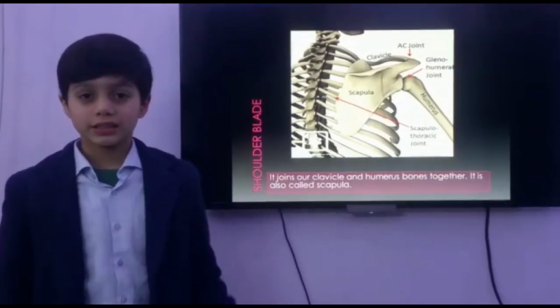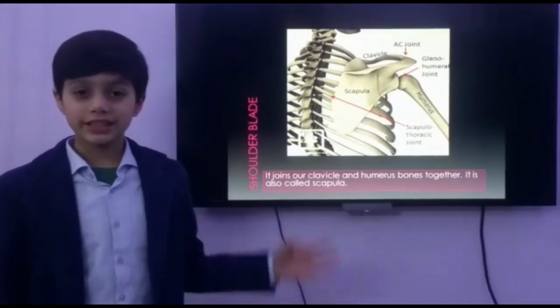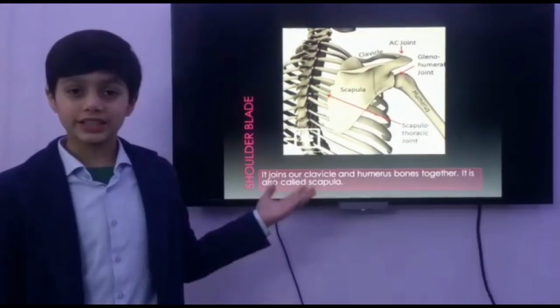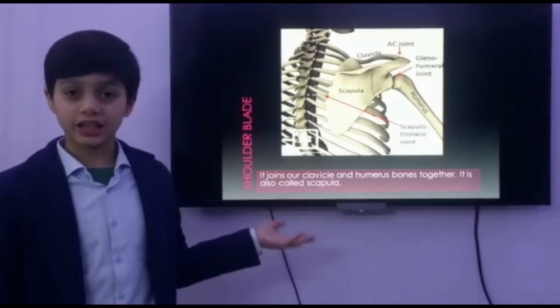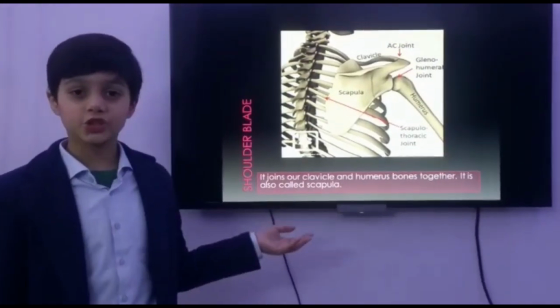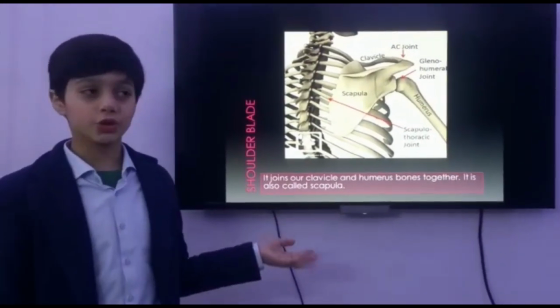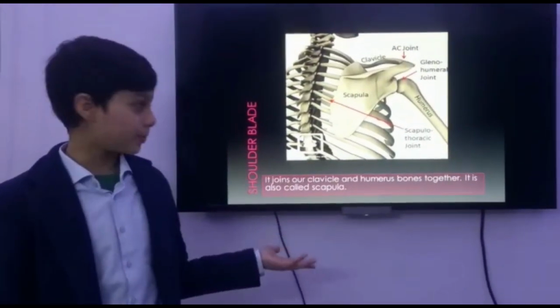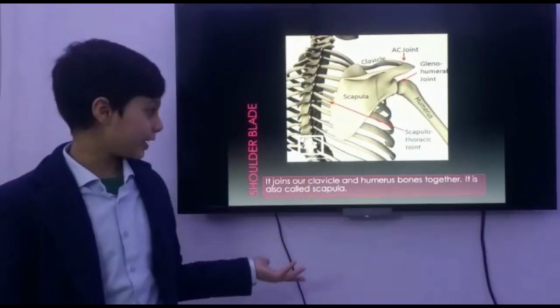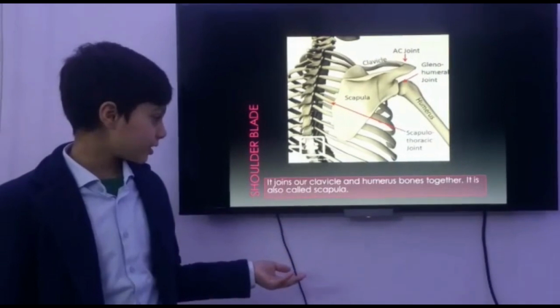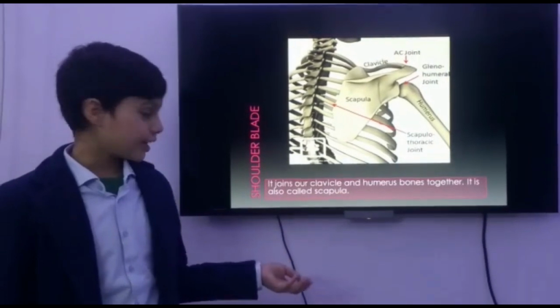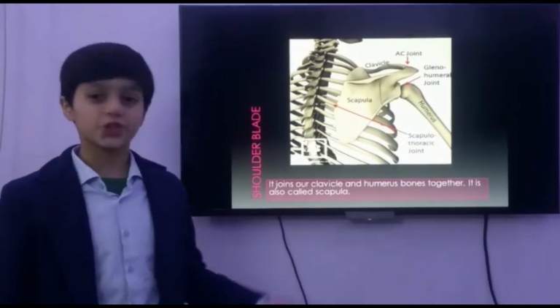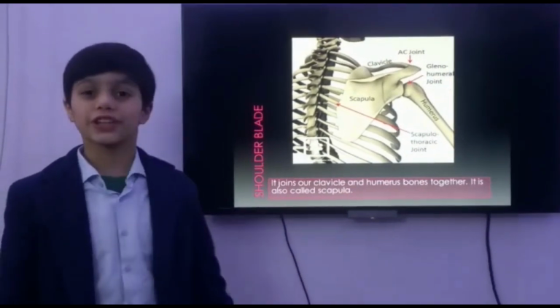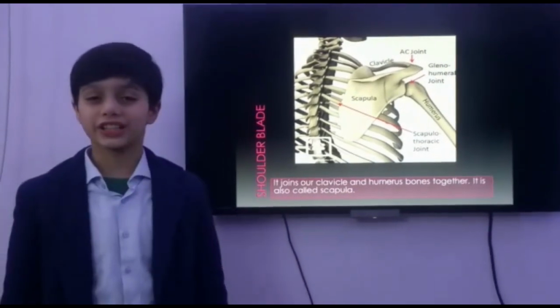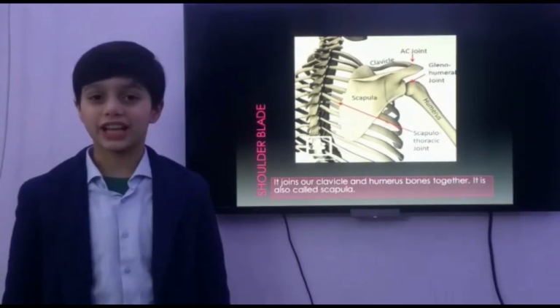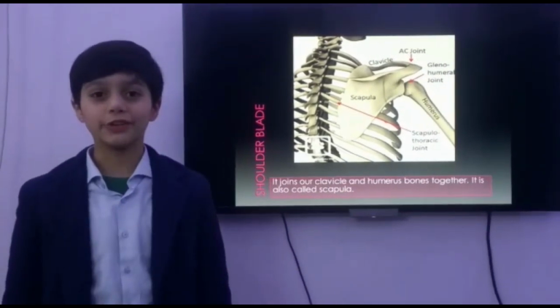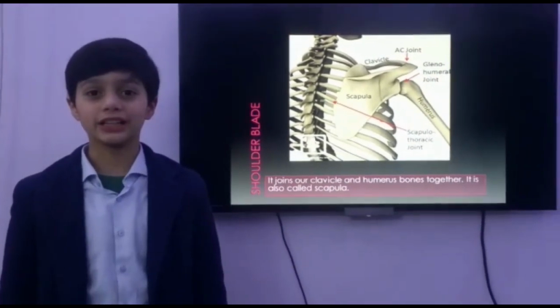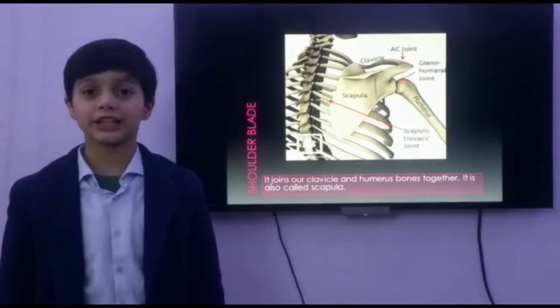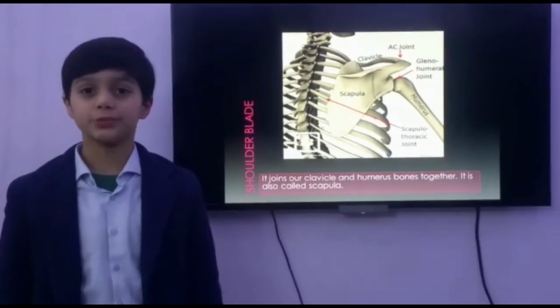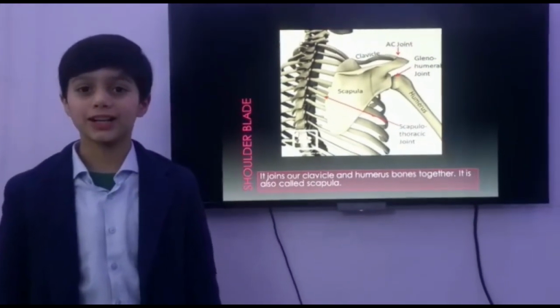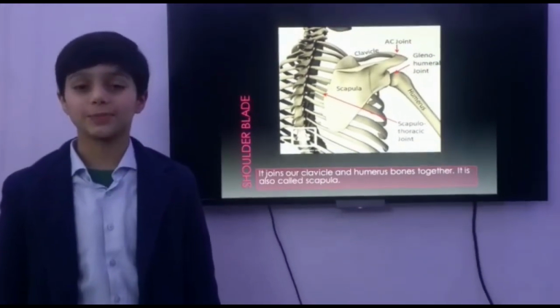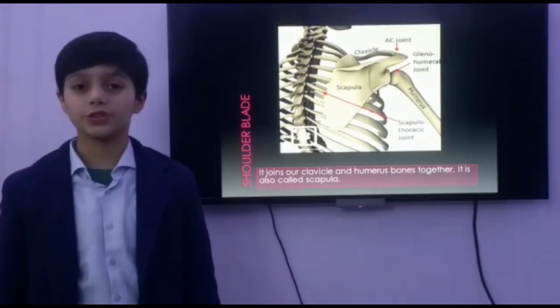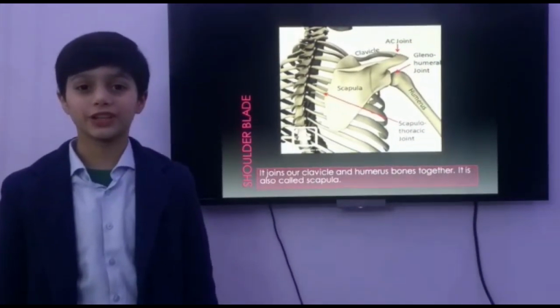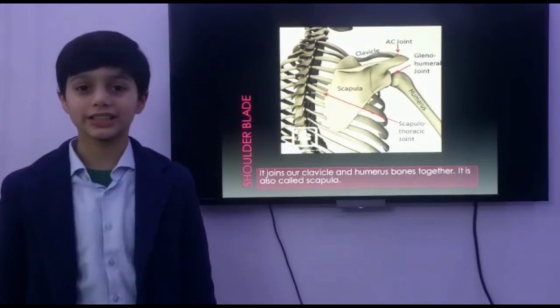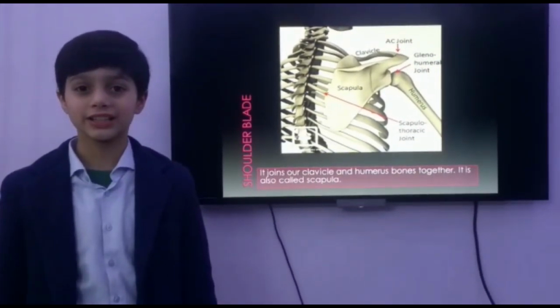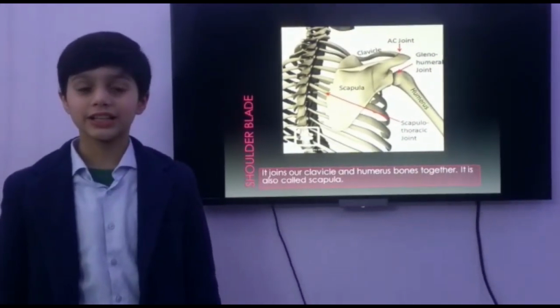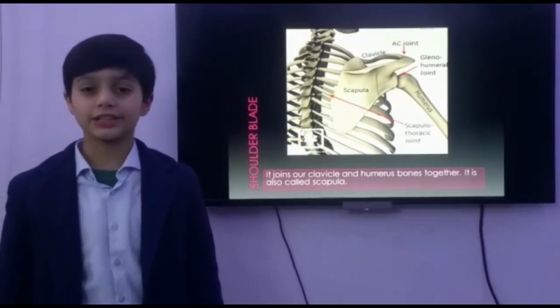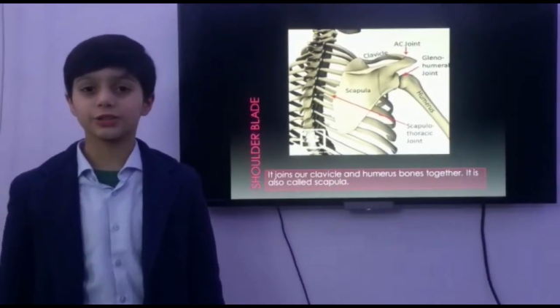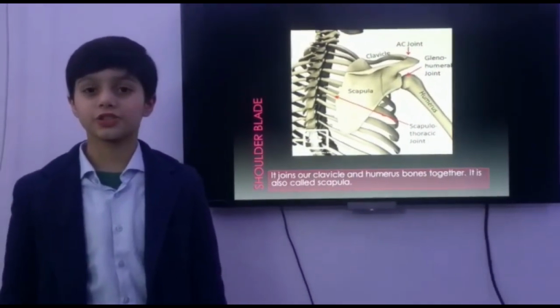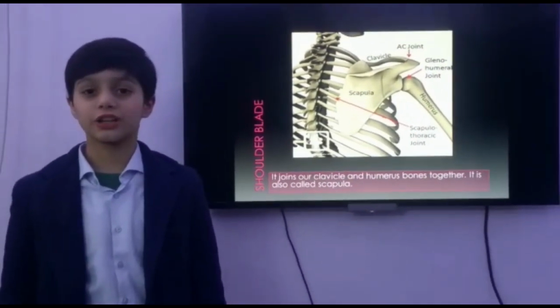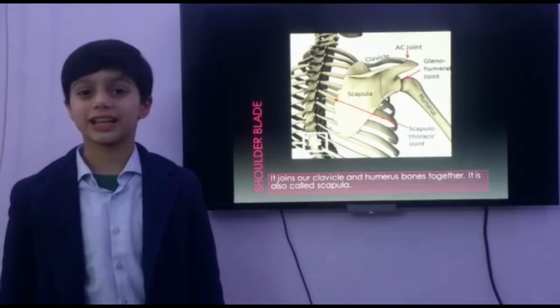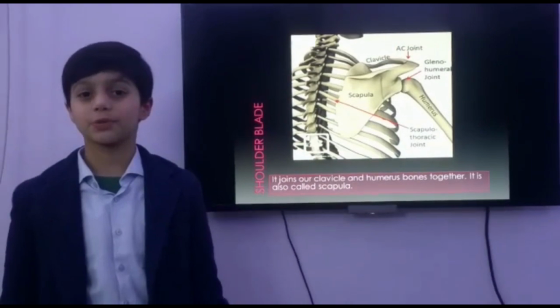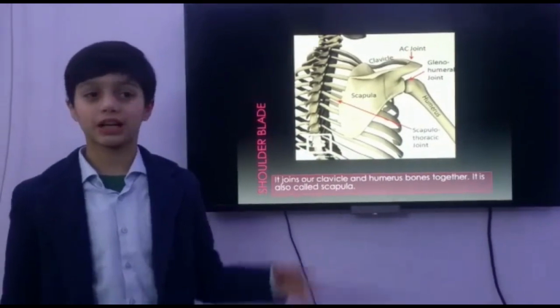This is our shoulder blade. It joins our clavicle and humerus bones together. It is also called the scapula.